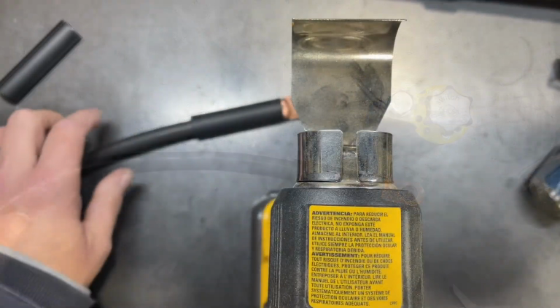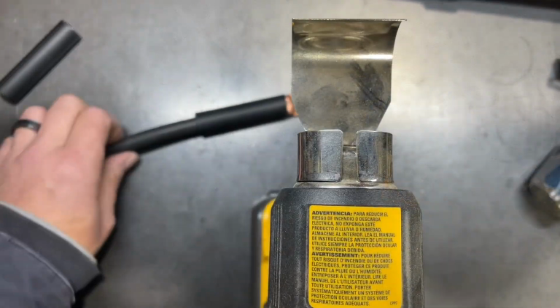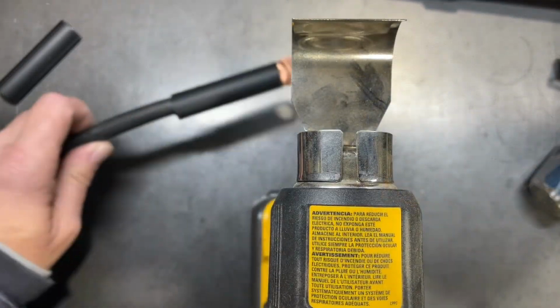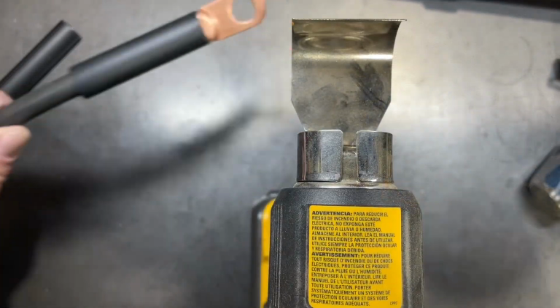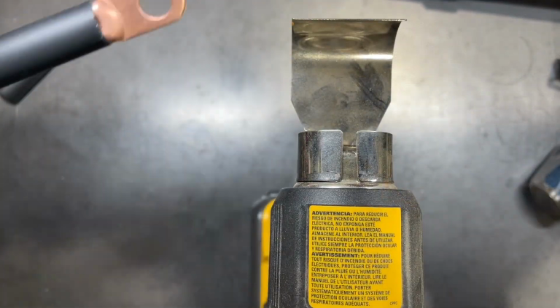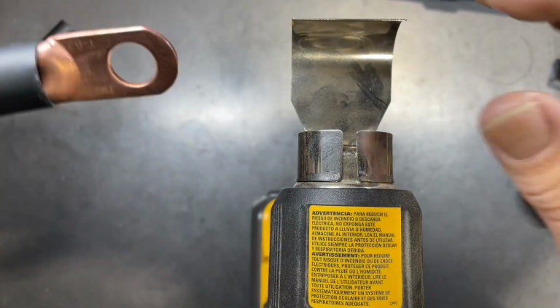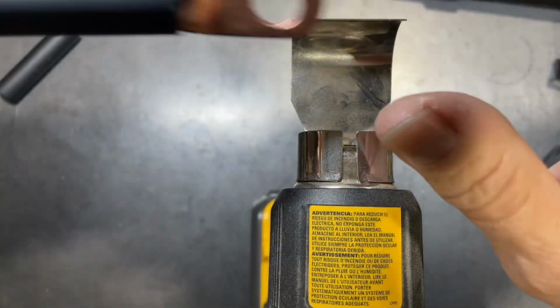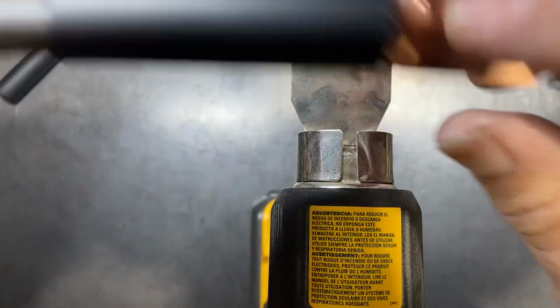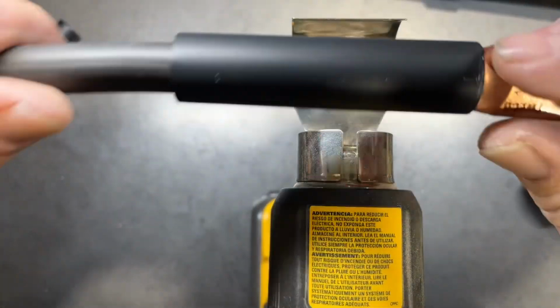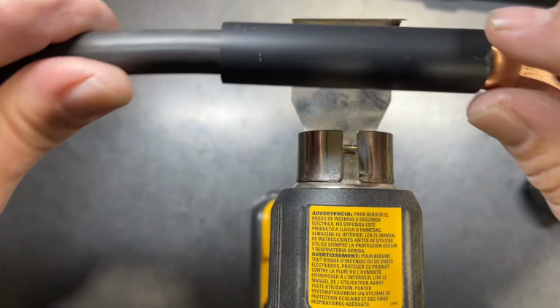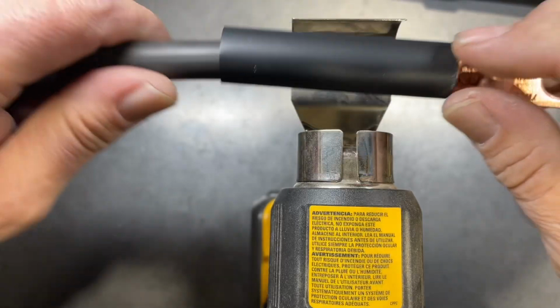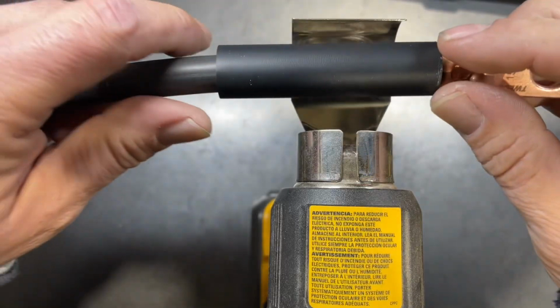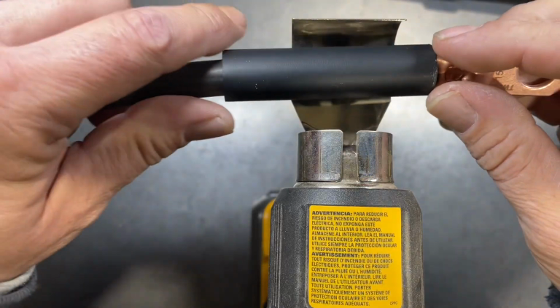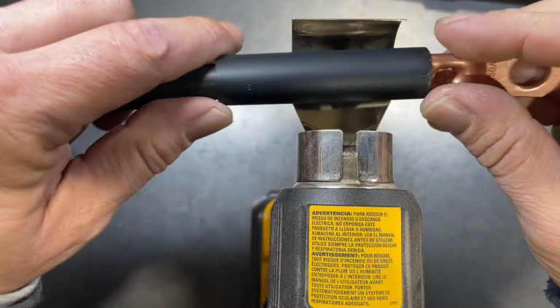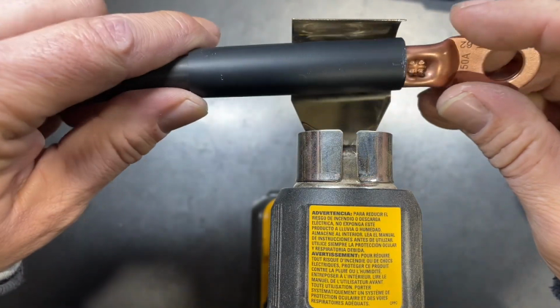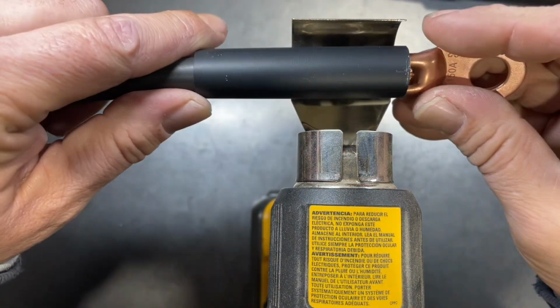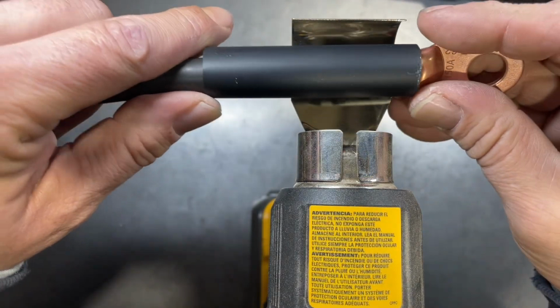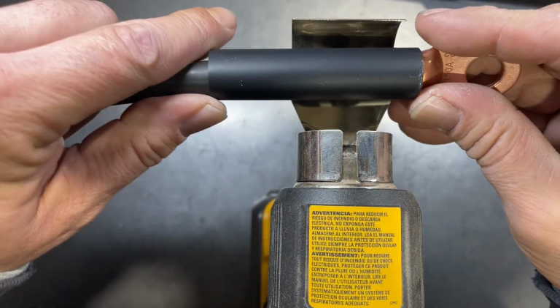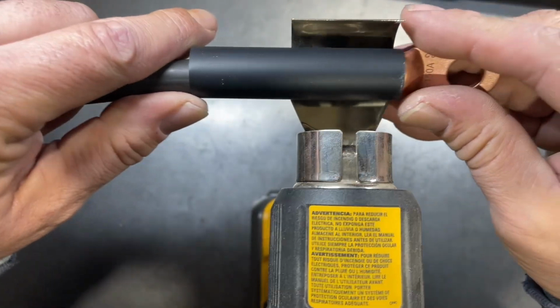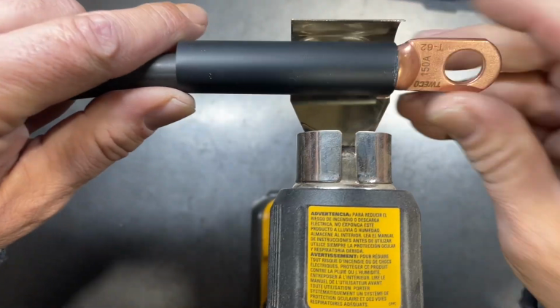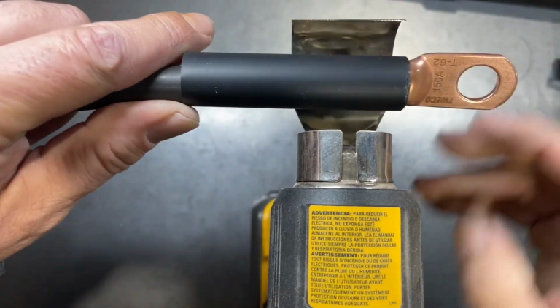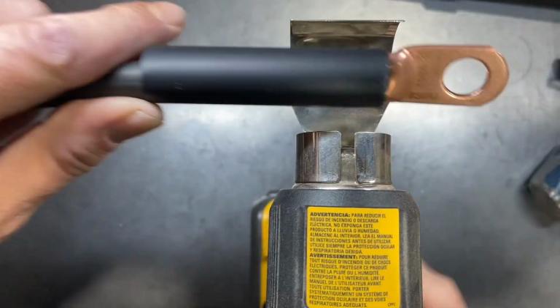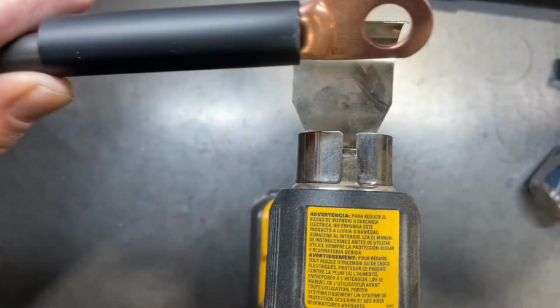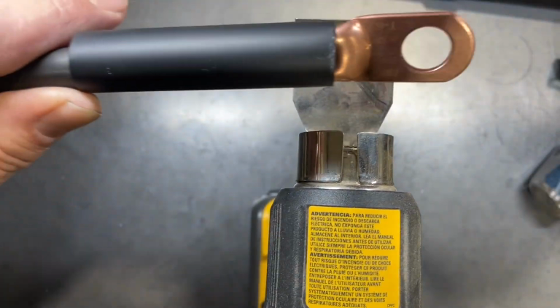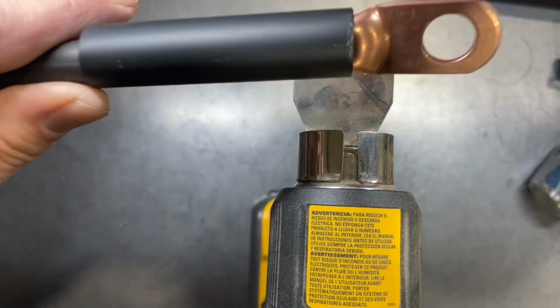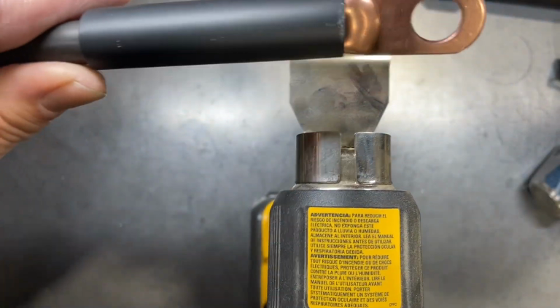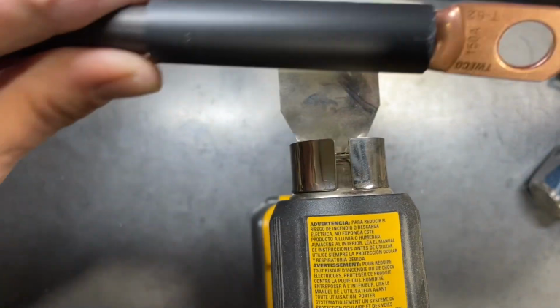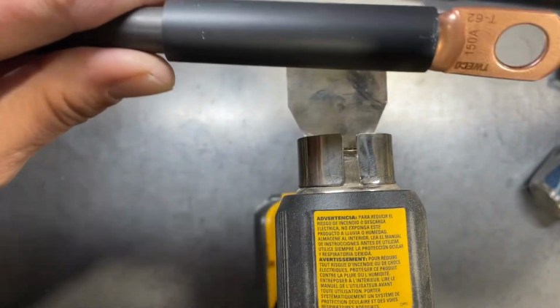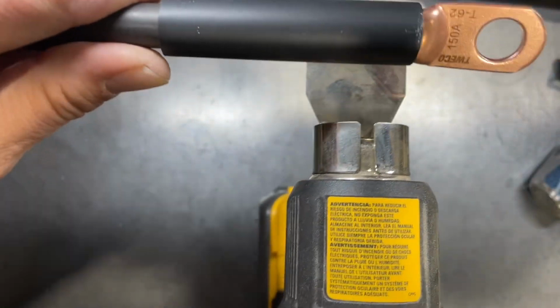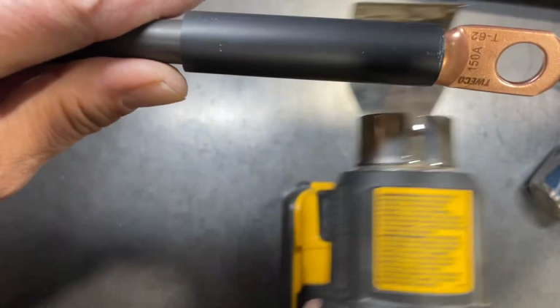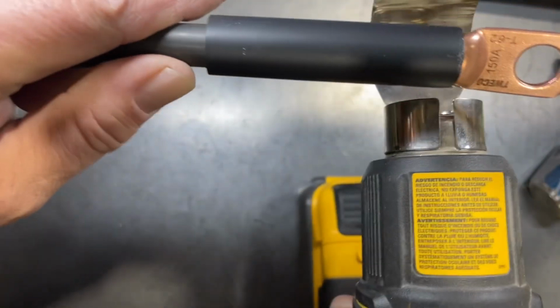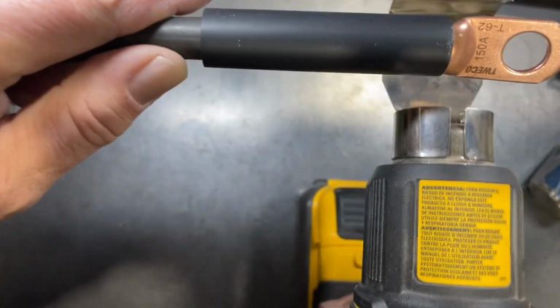Now that we've got some heat shrink on it, all we're going to do is set this on there and get it heated up and we'll be good to go.